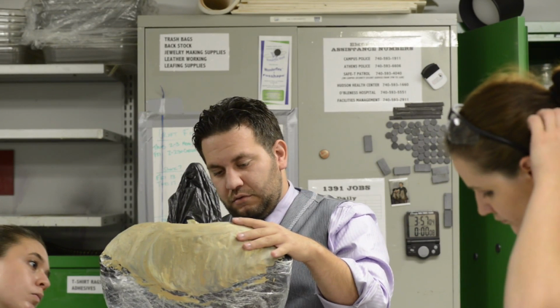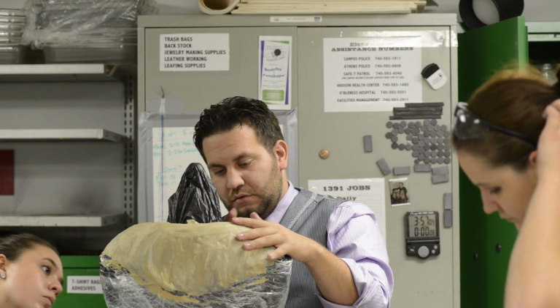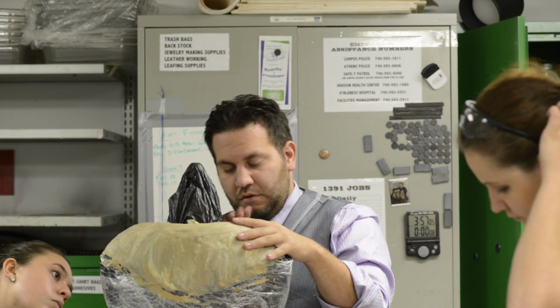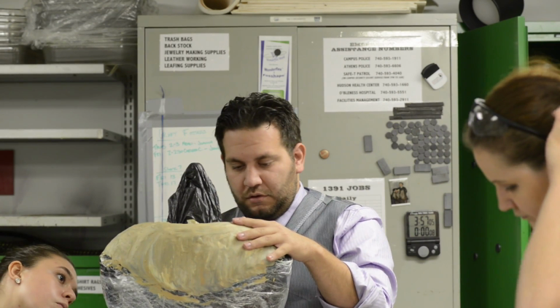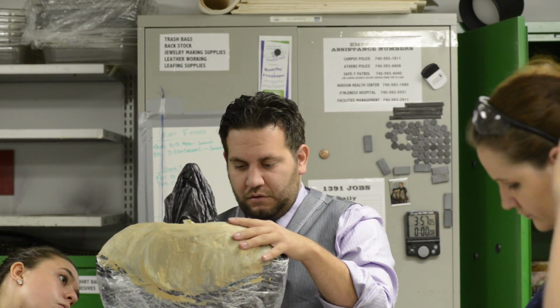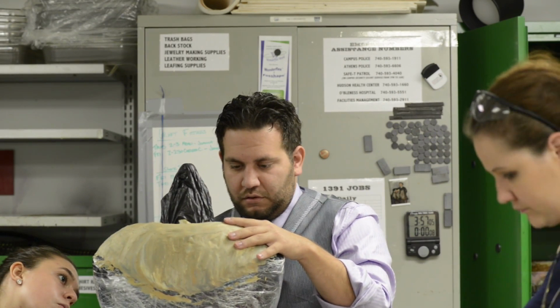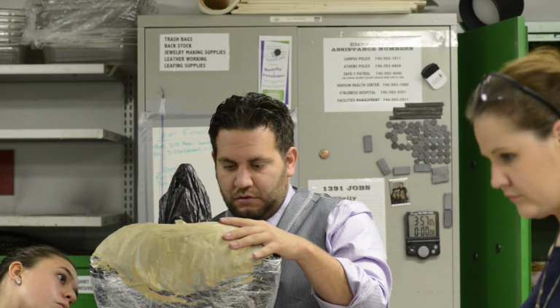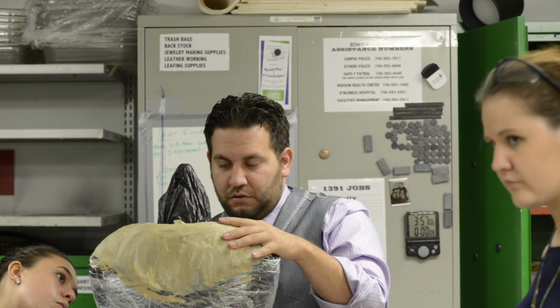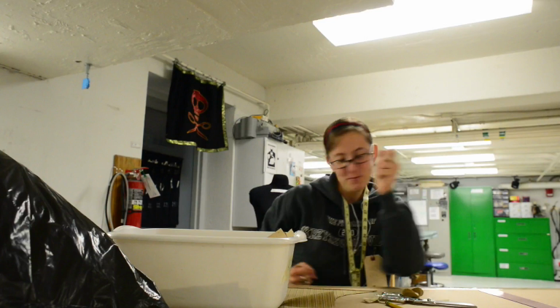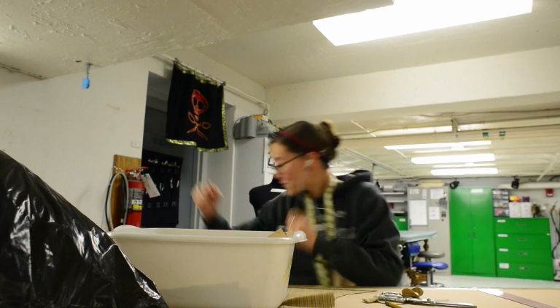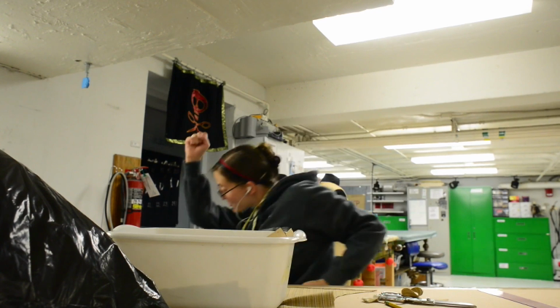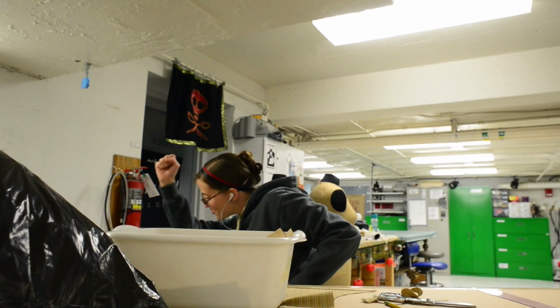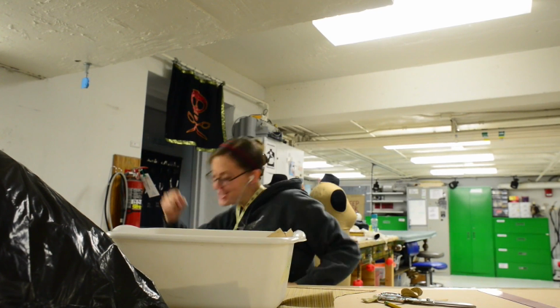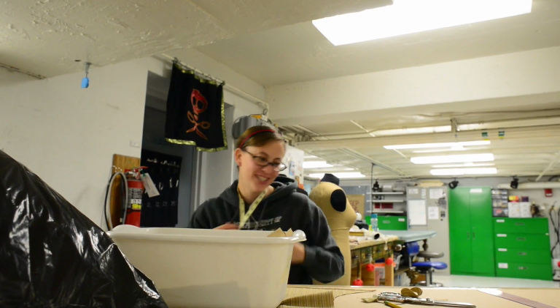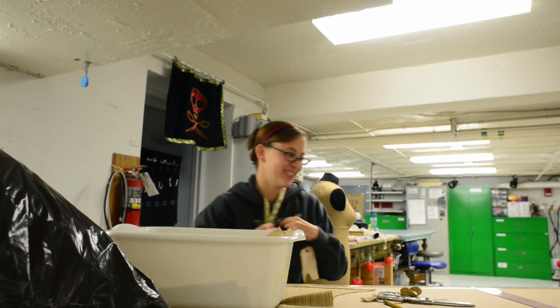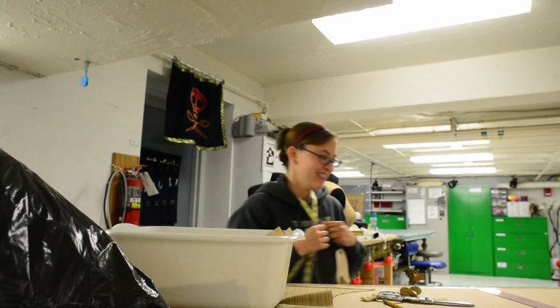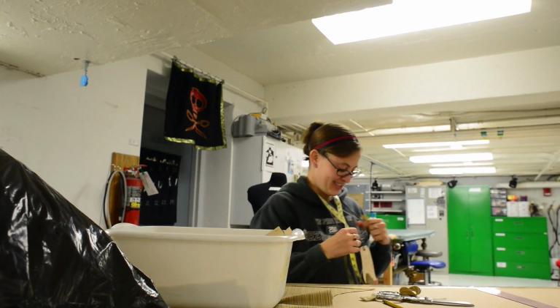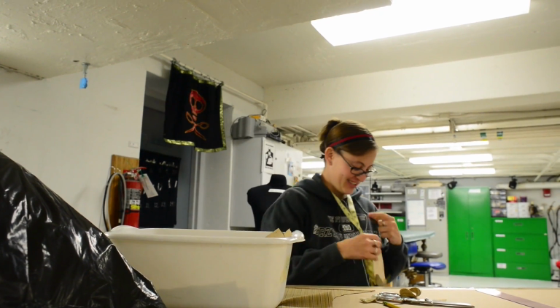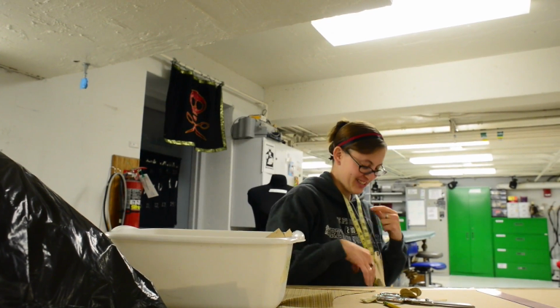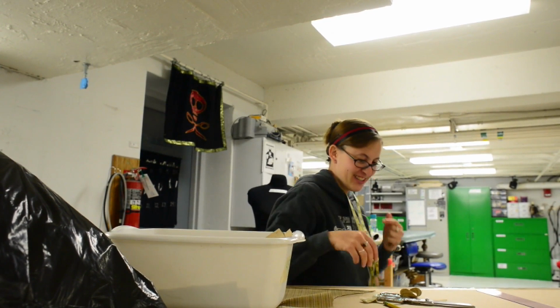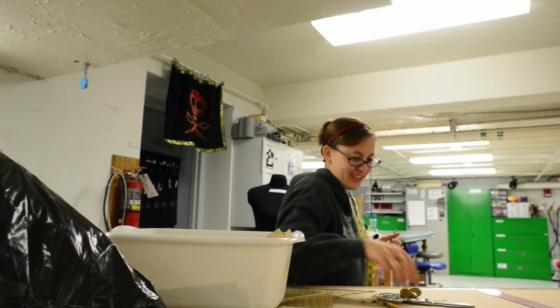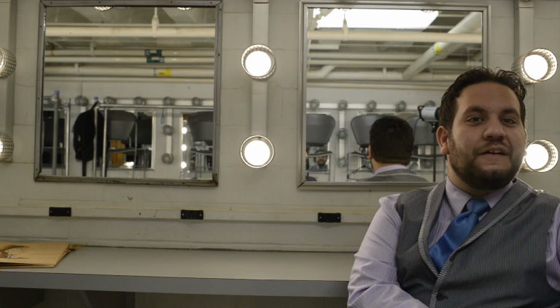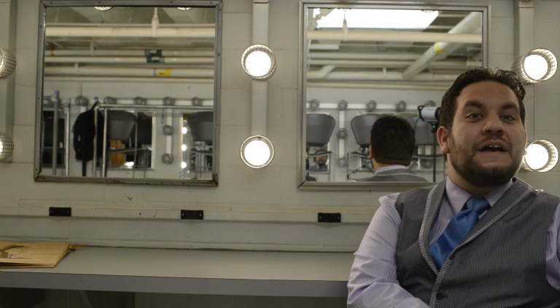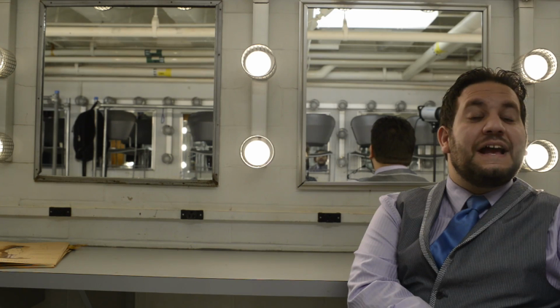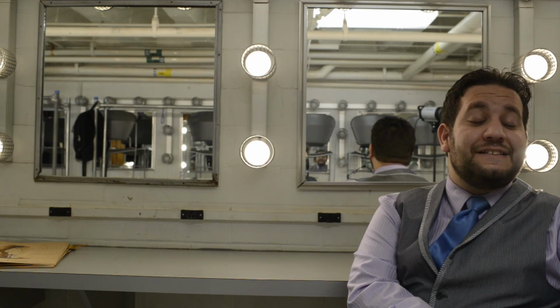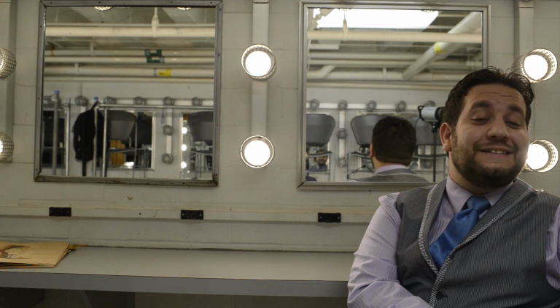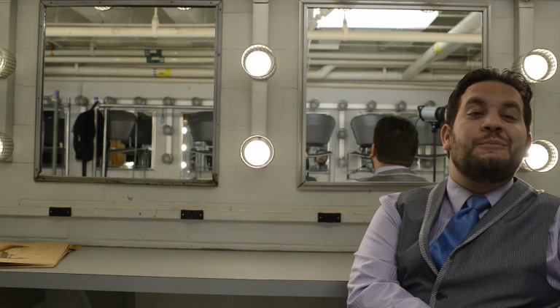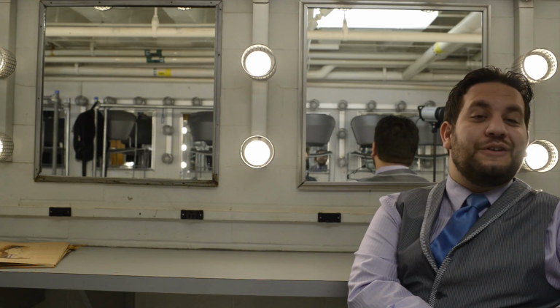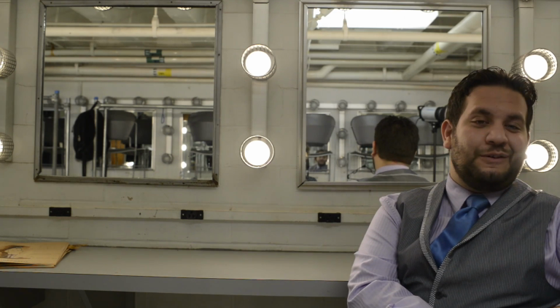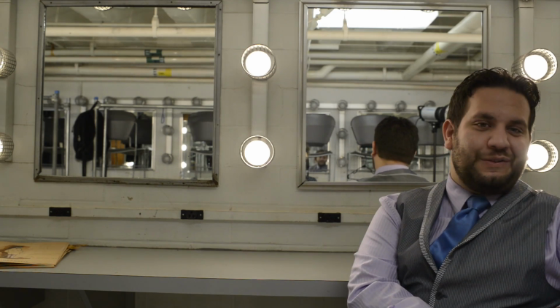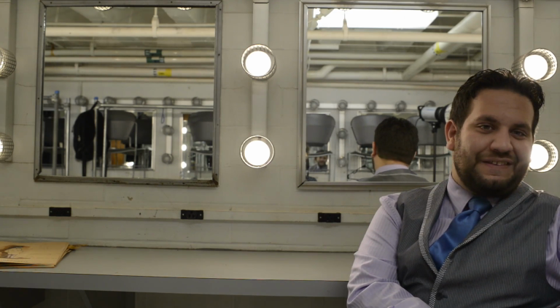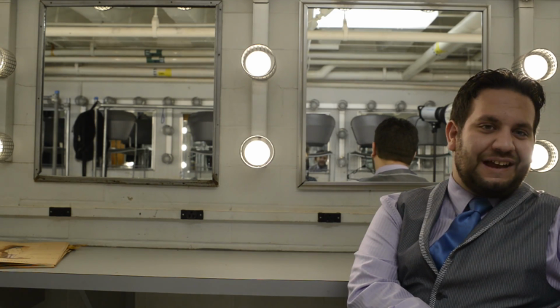Everybody has this idea of, oh, I could be a costume designer. I know what people wear. It's a little more difficult than that.